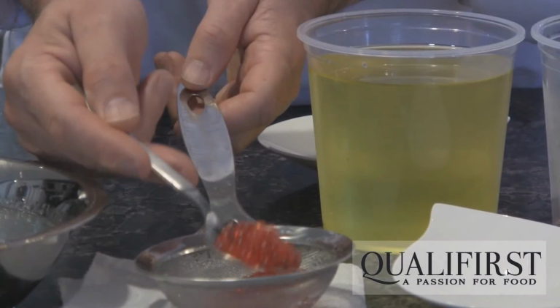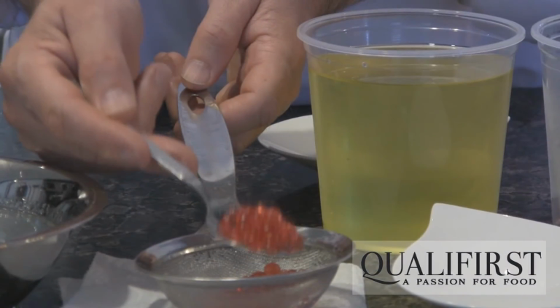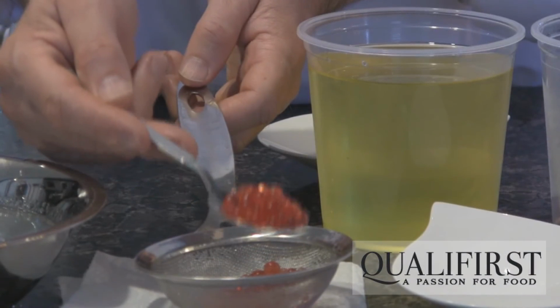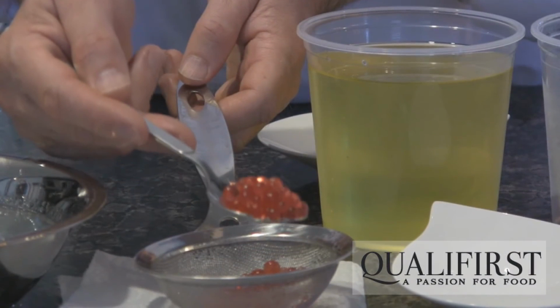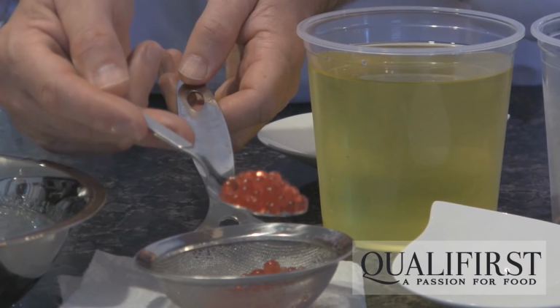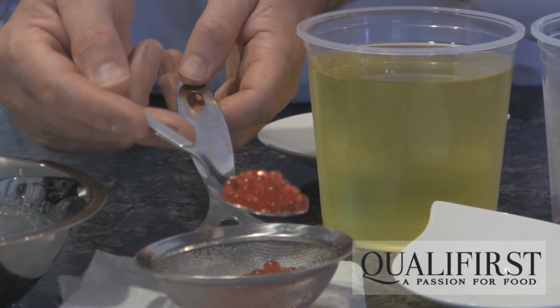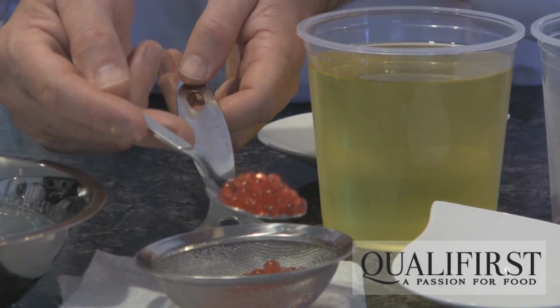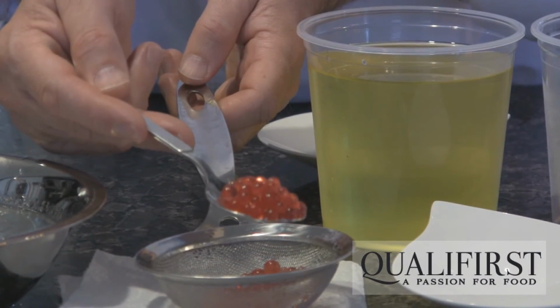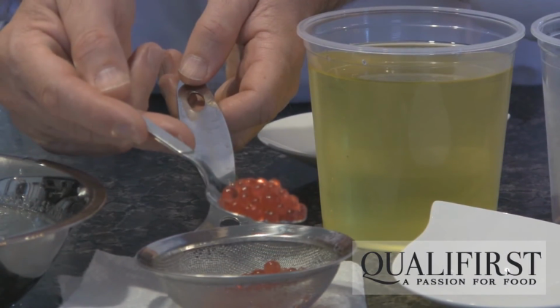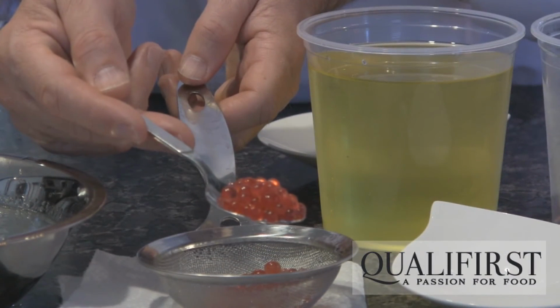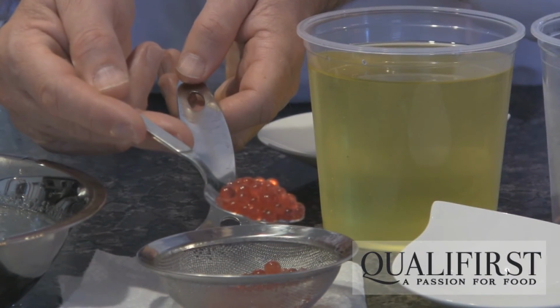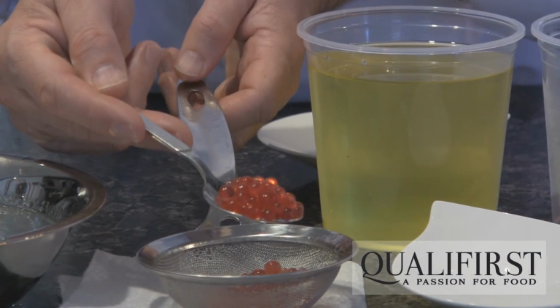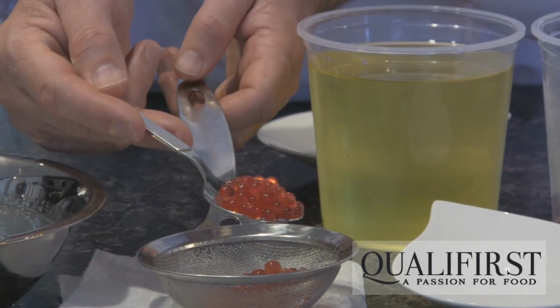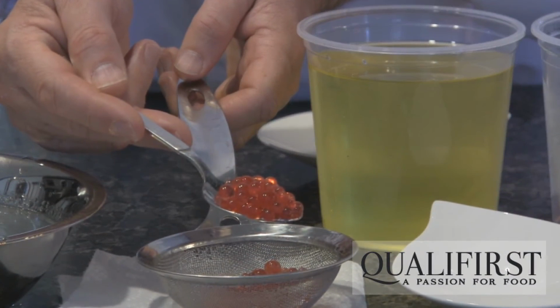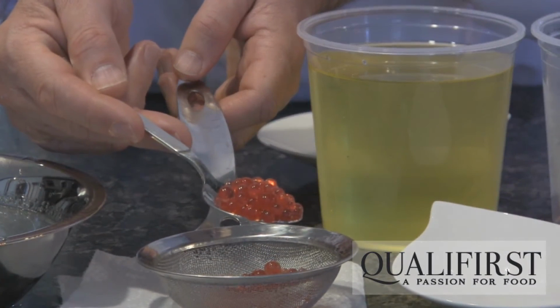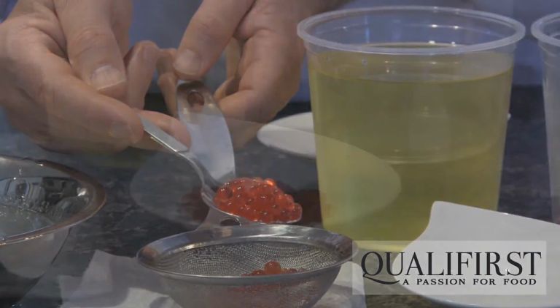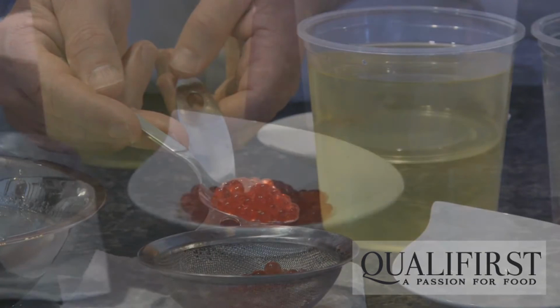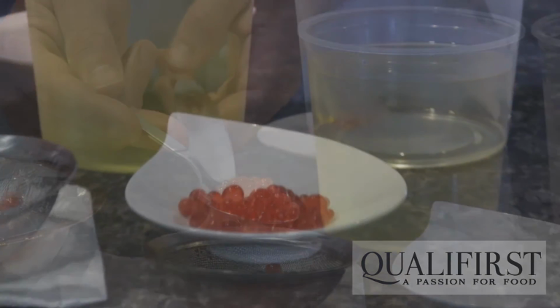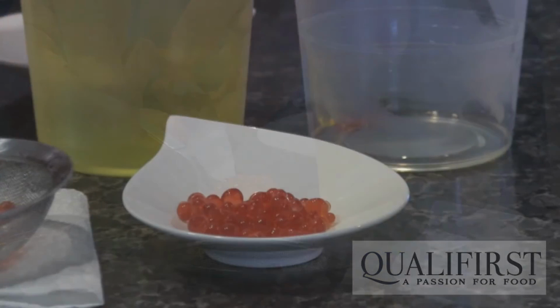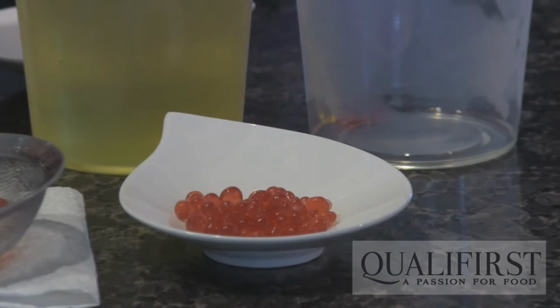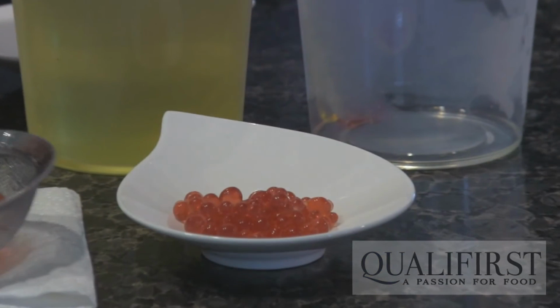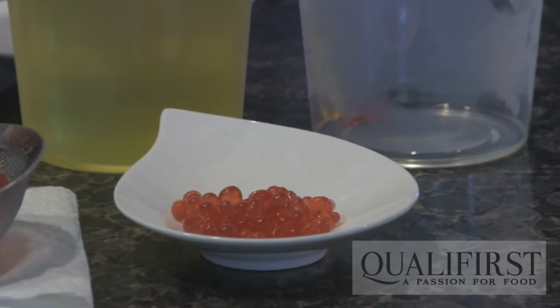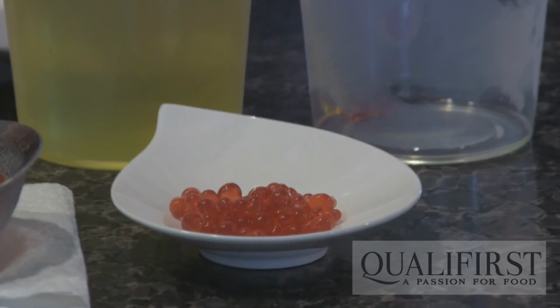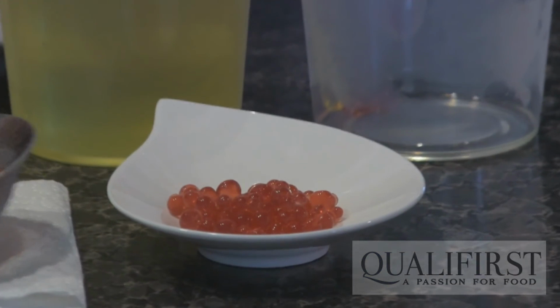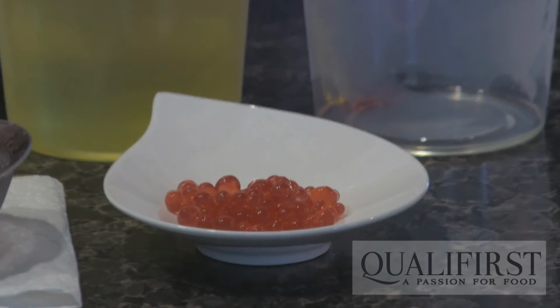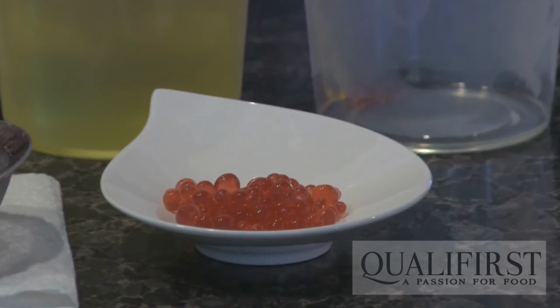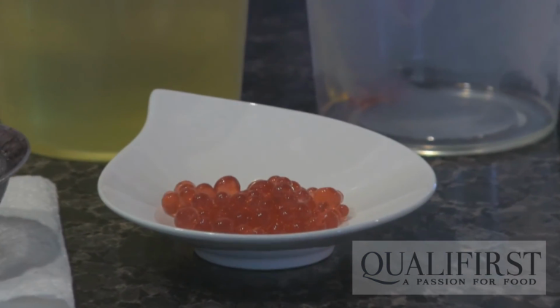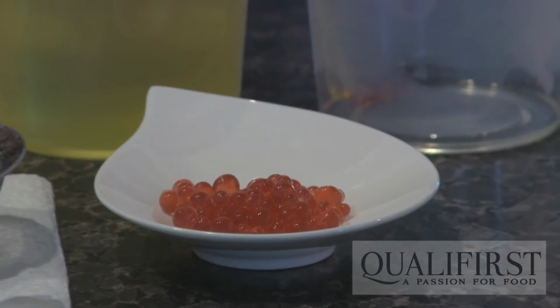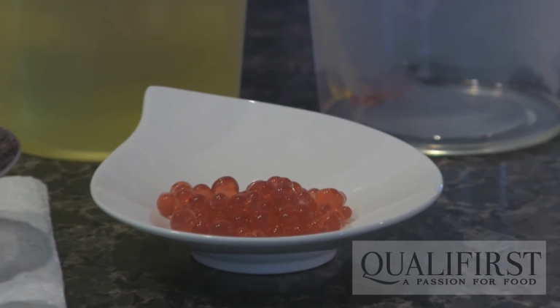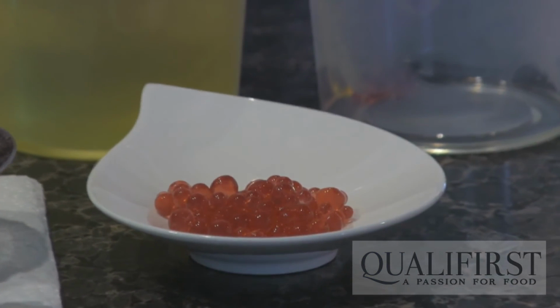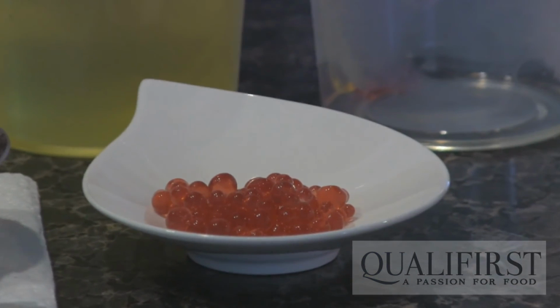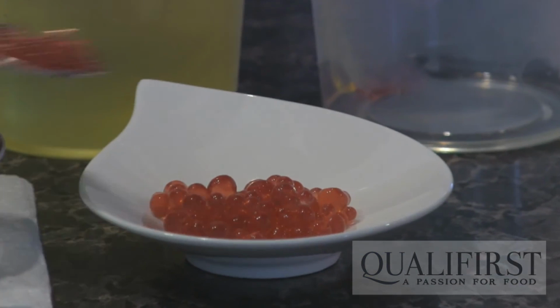So there we have it — oil-based spherification with blackcurrant pearls.